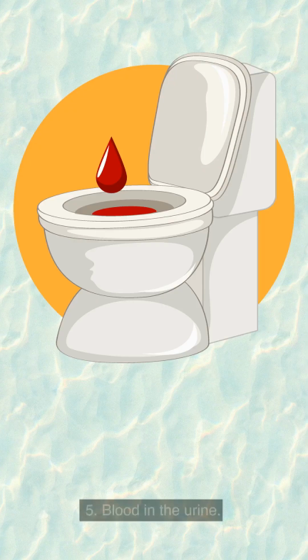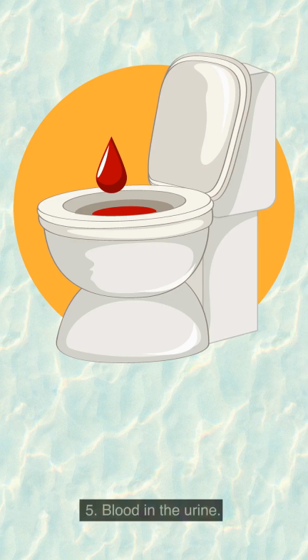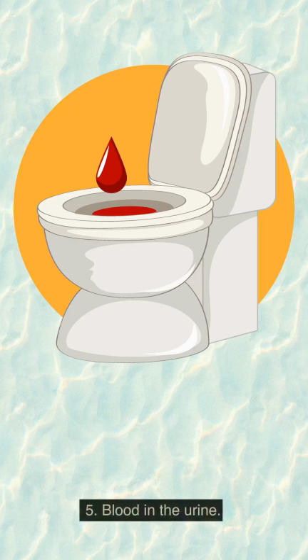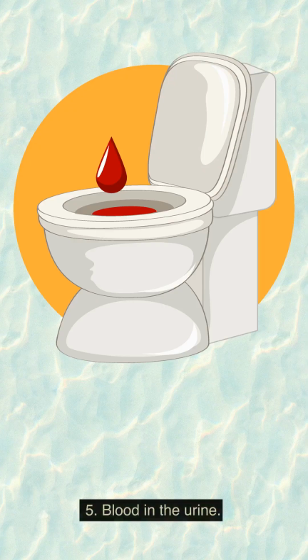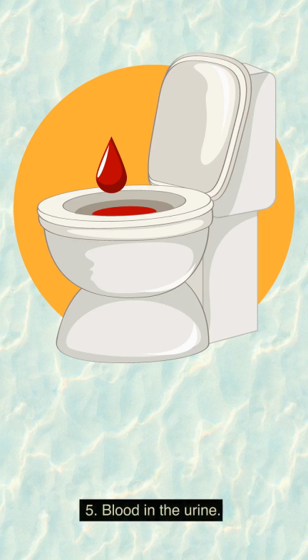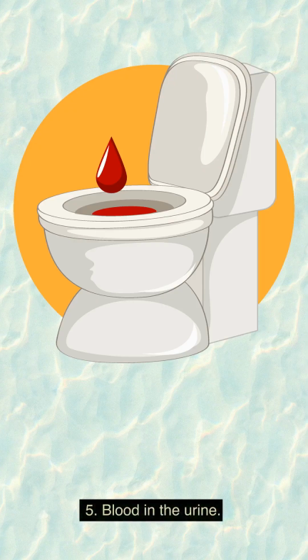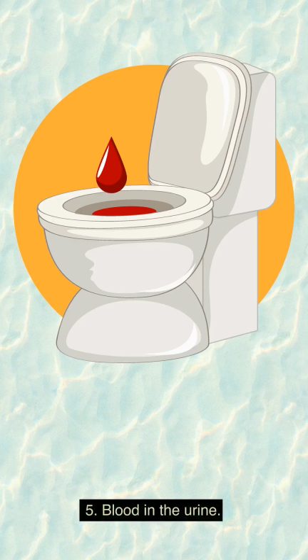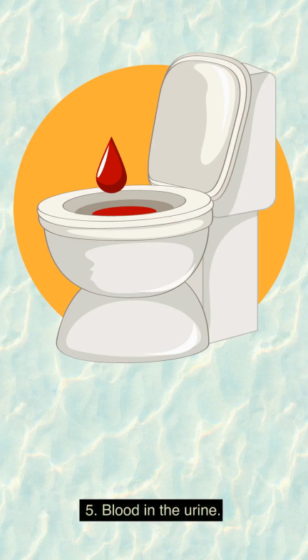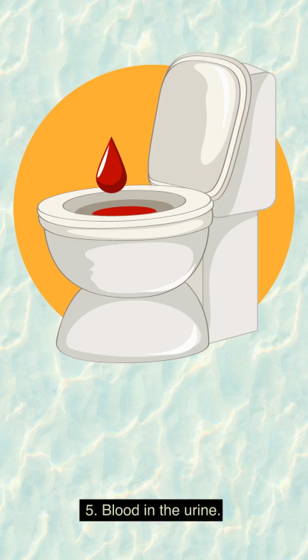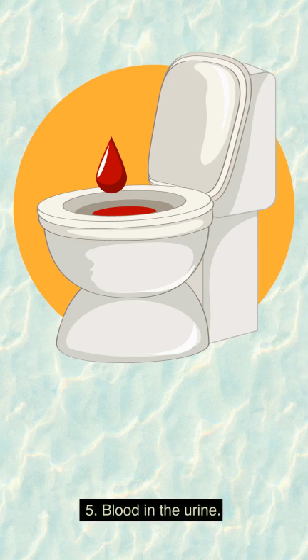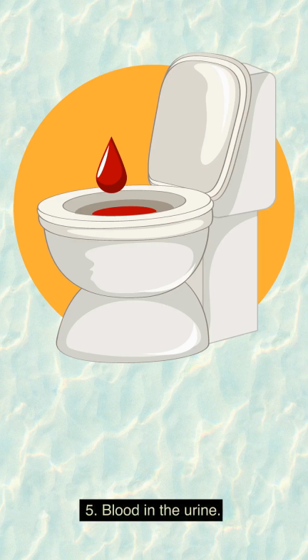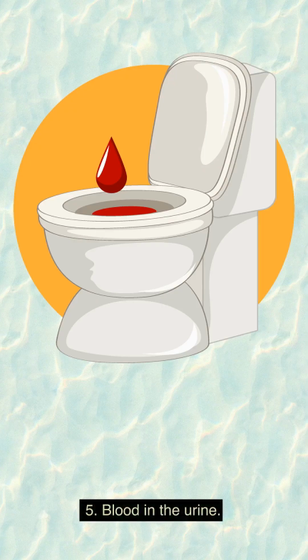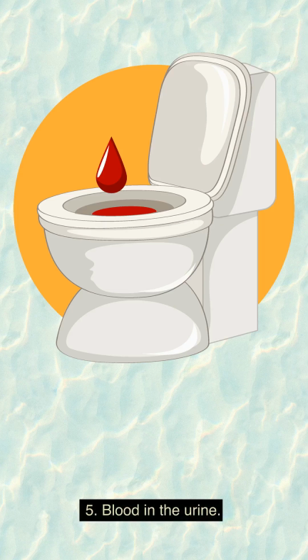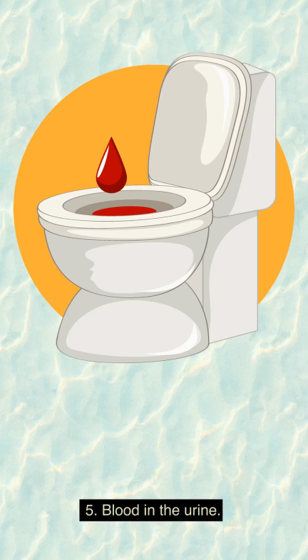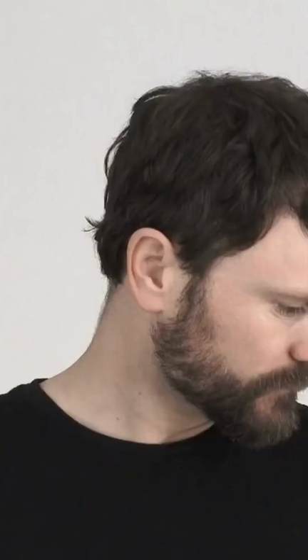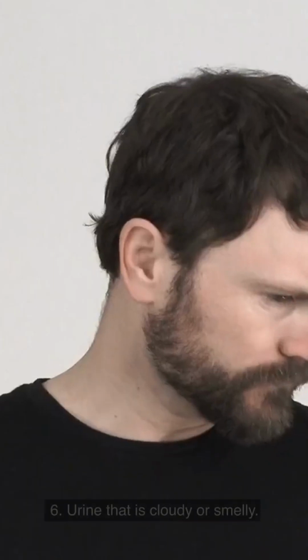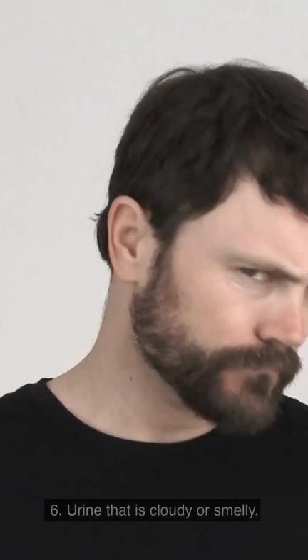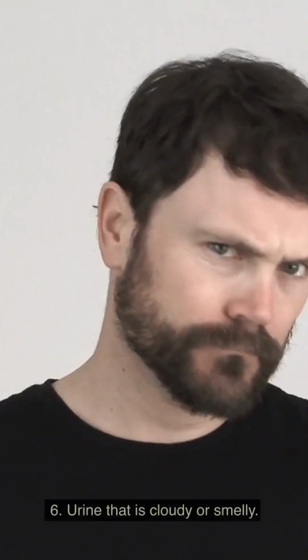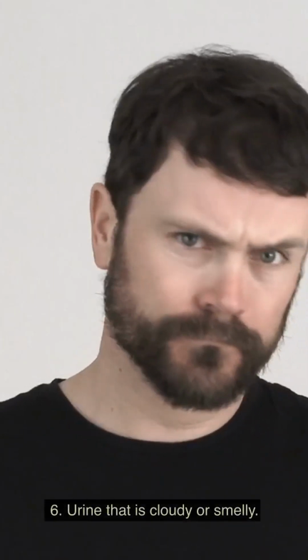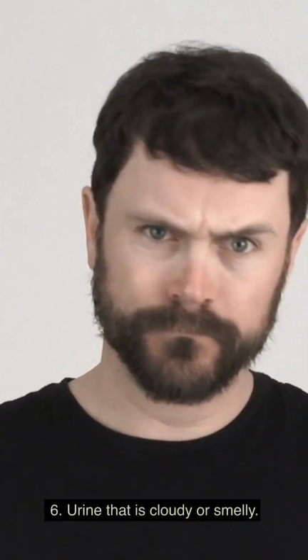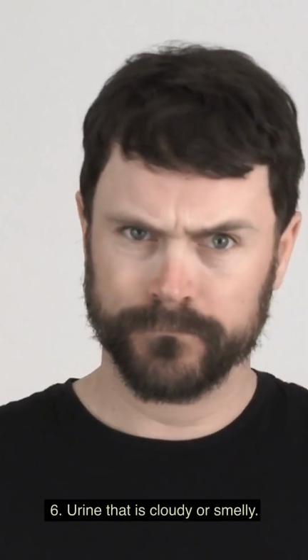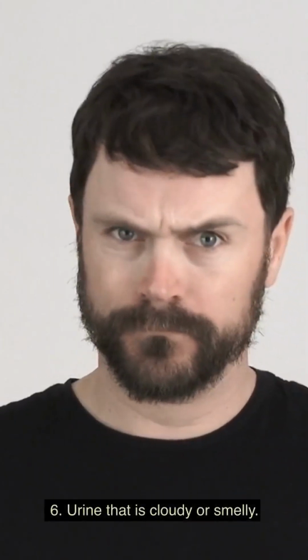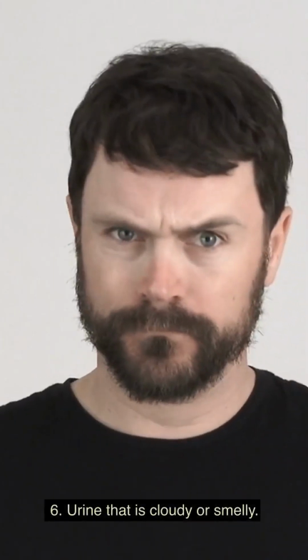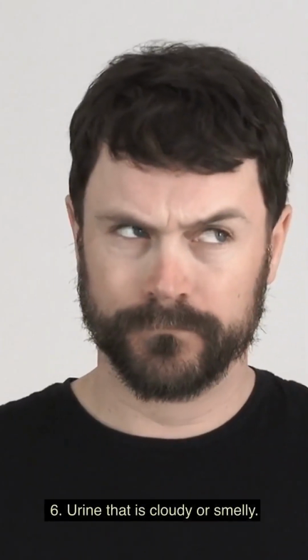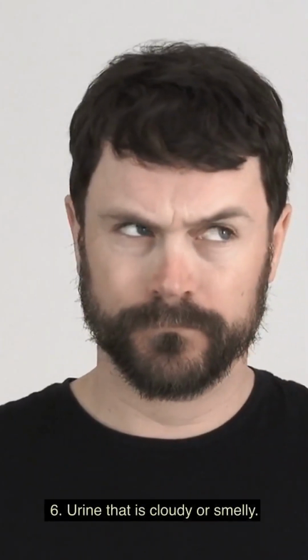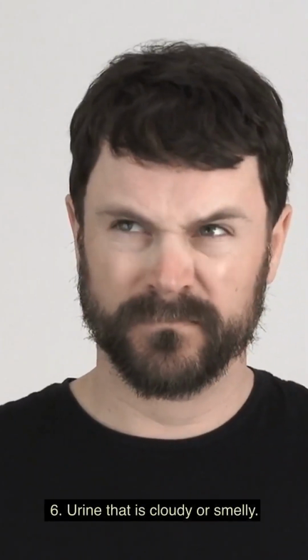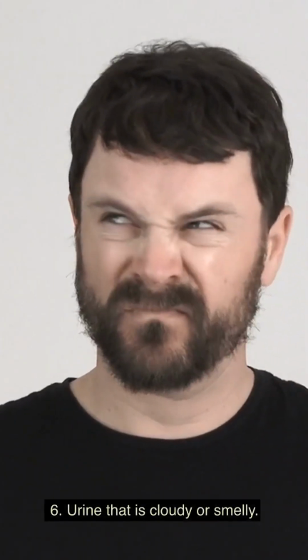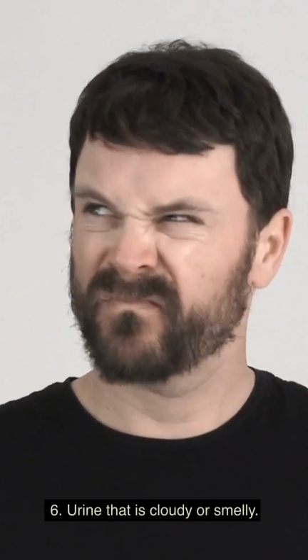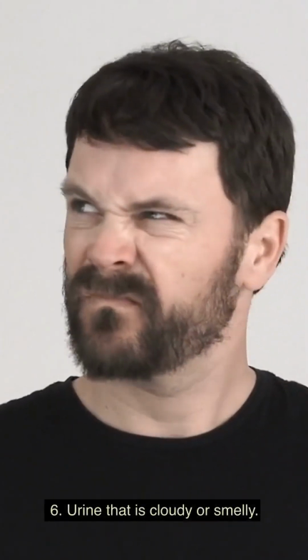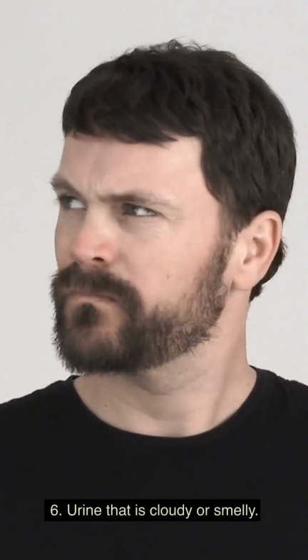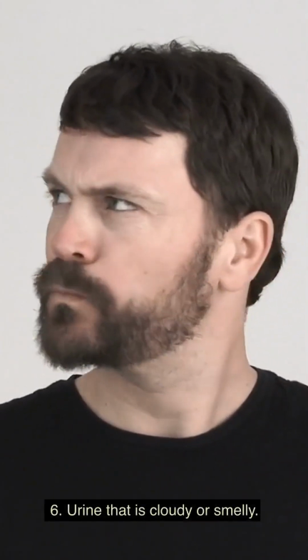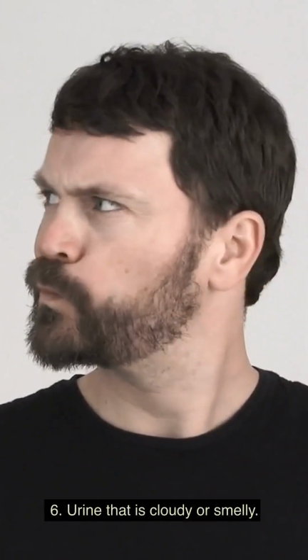5. Blood in the urine. 6. Urine that is cloudy or smelly.